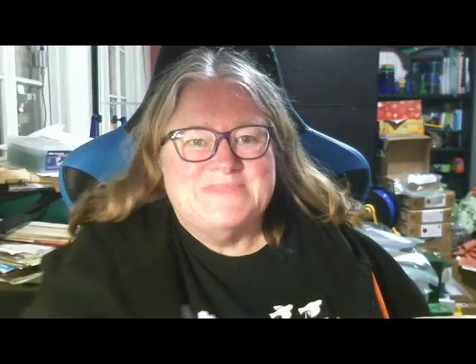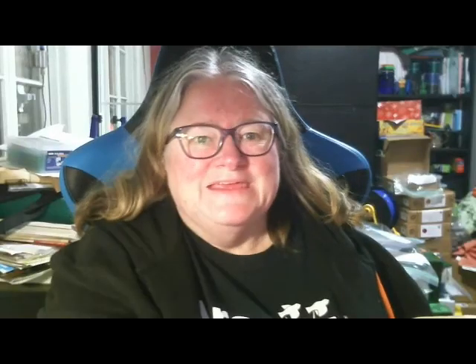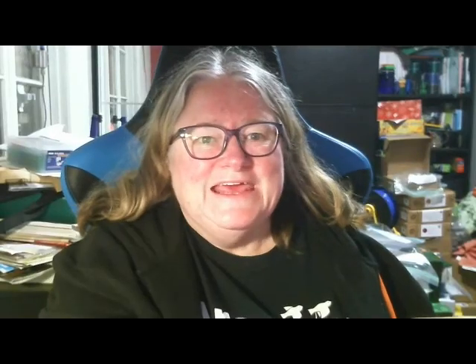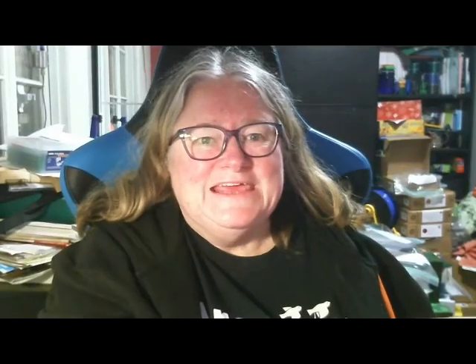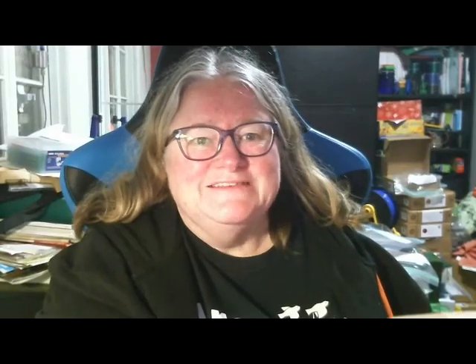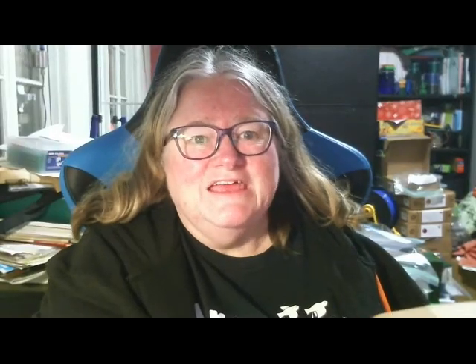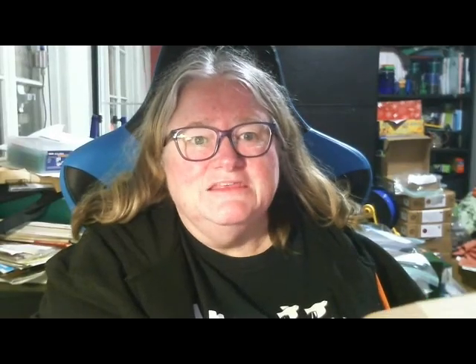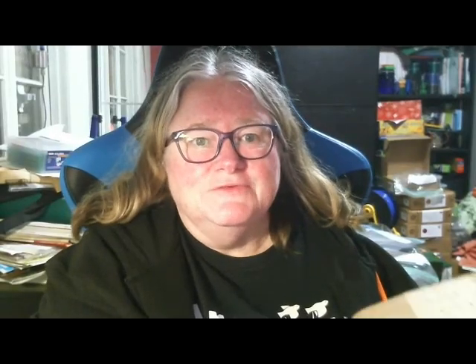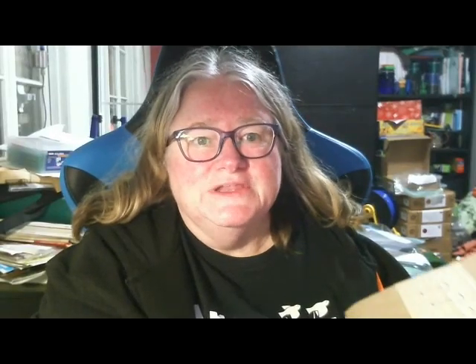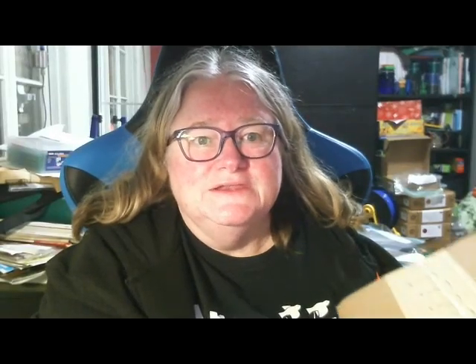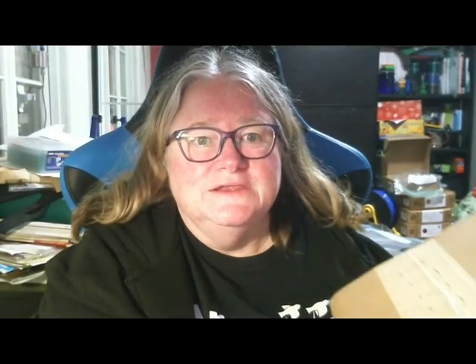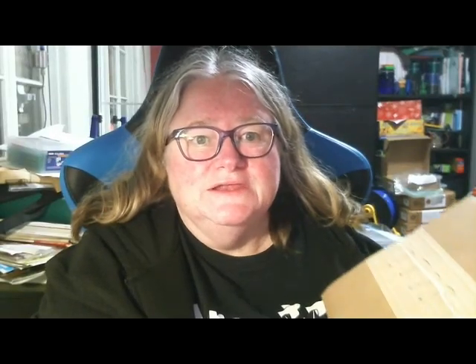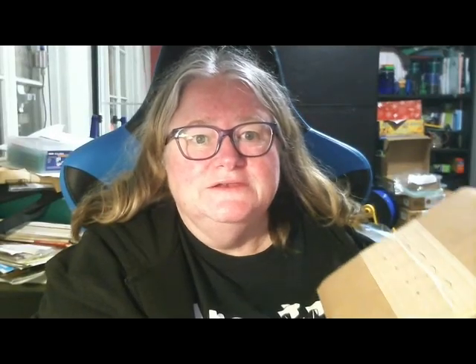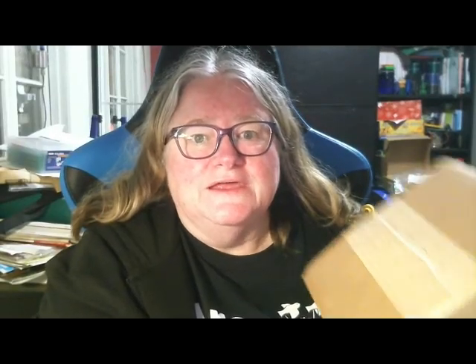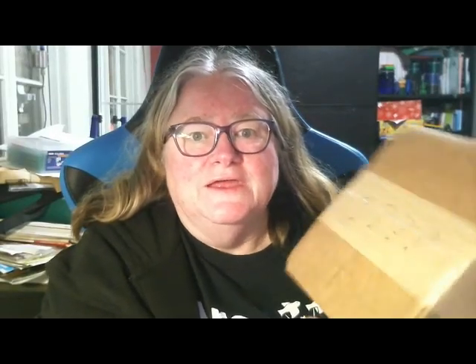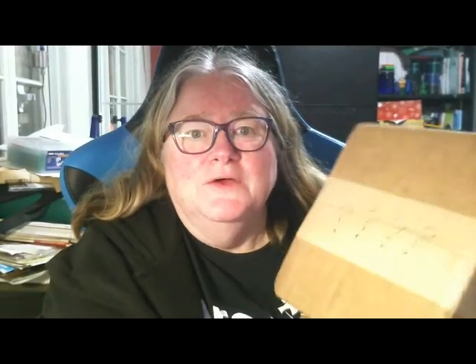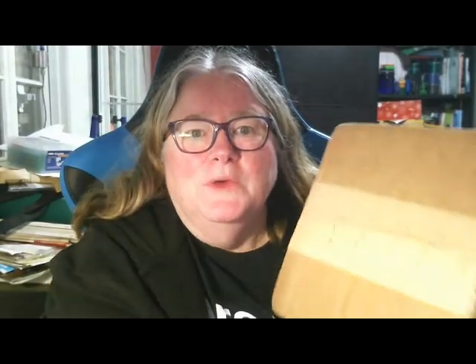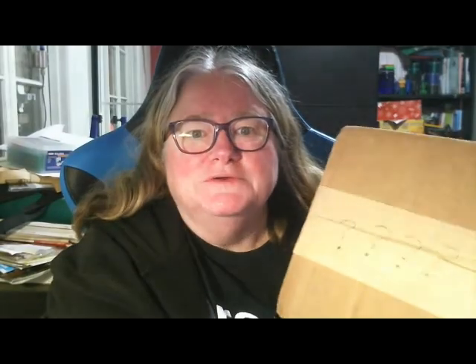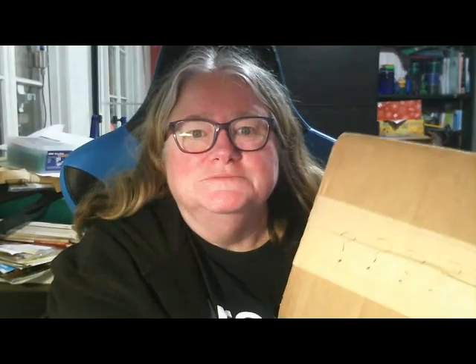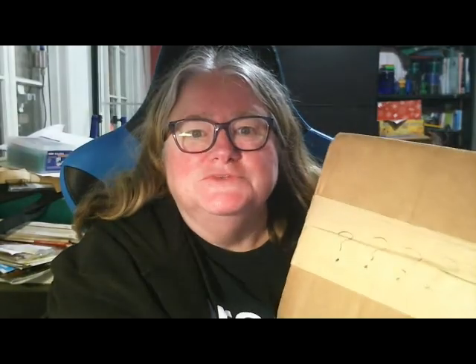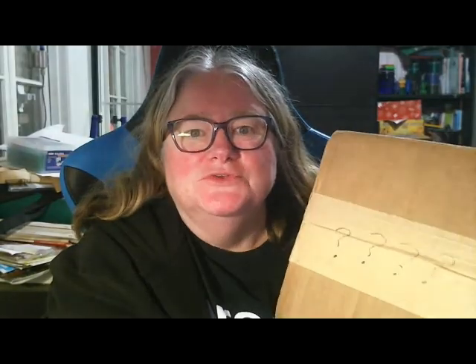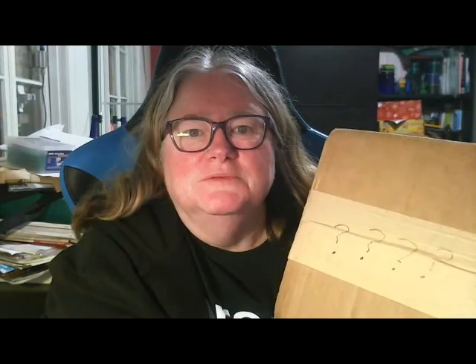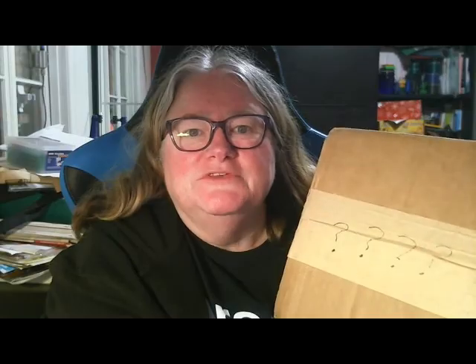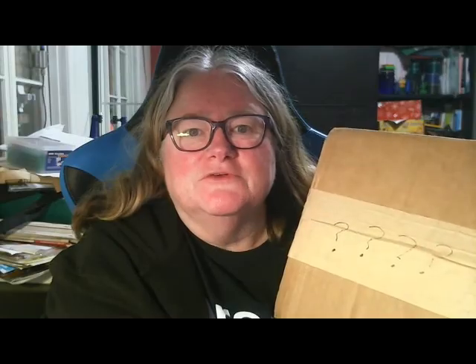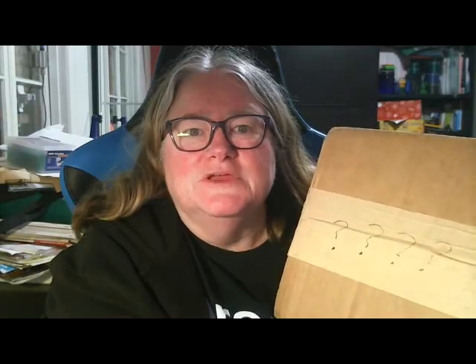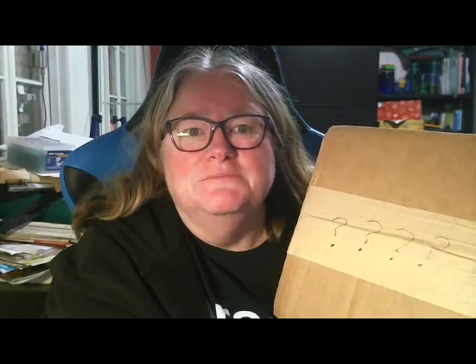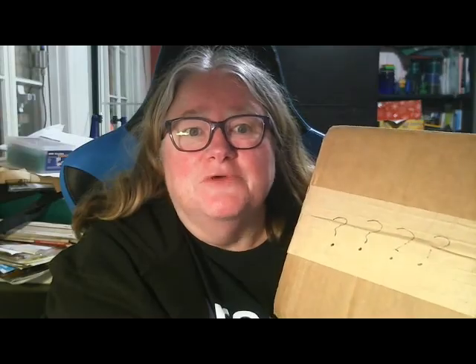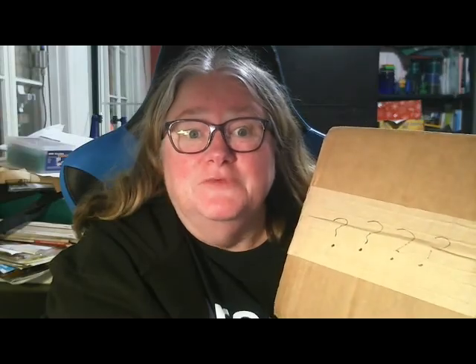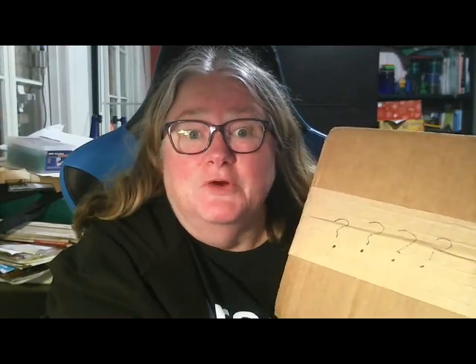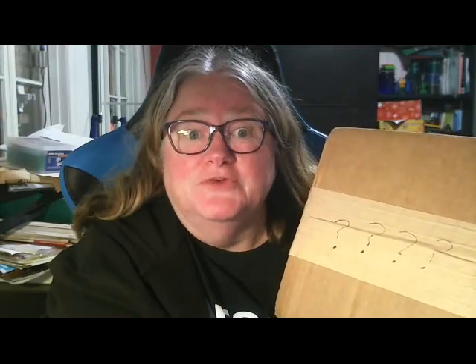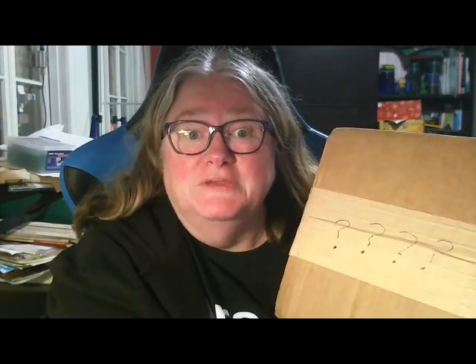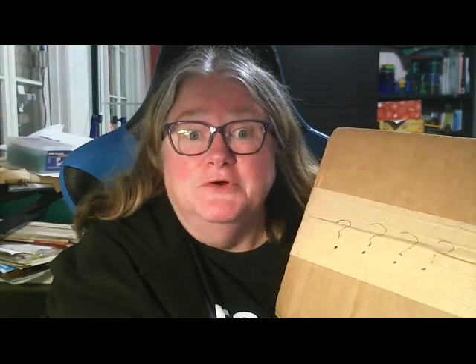G'day, it's Cathy from the Land Down Under. Welcome to the Mystery Profi Box Unboxing.